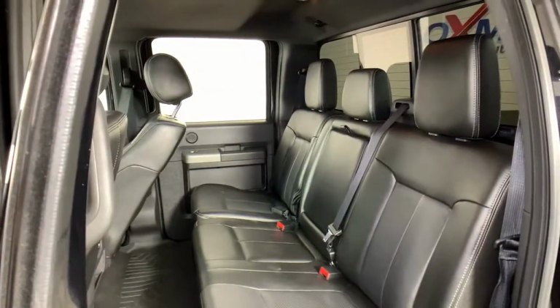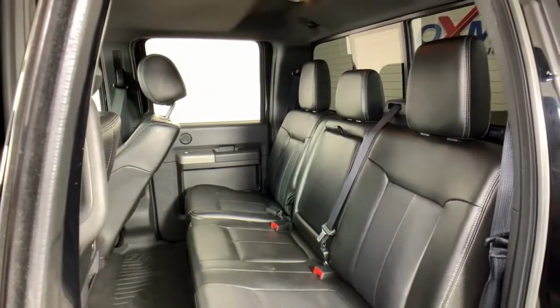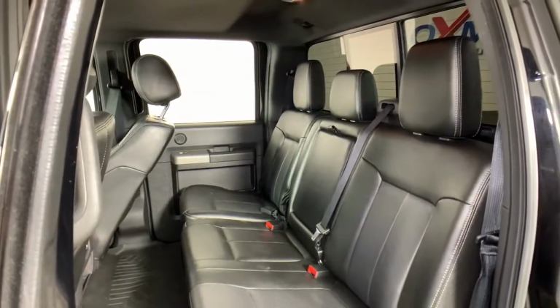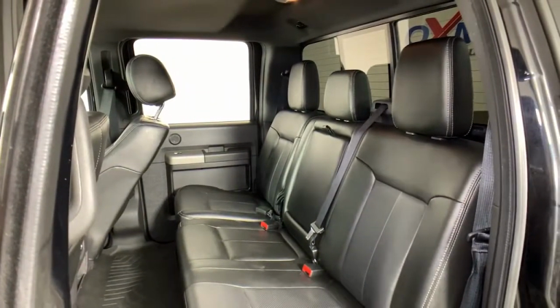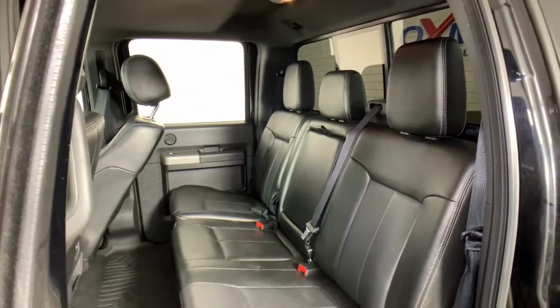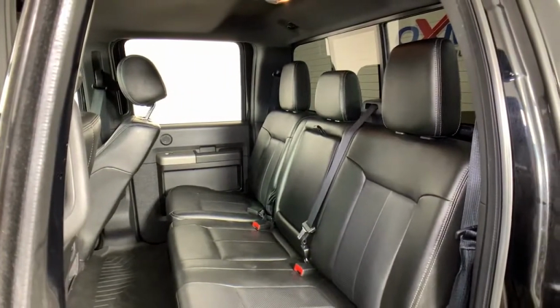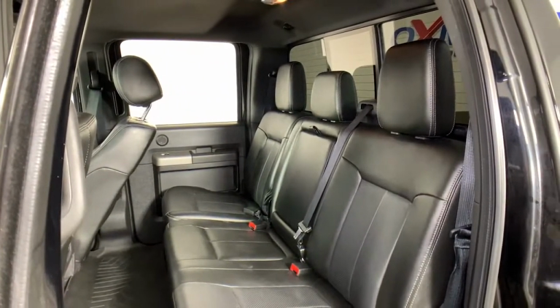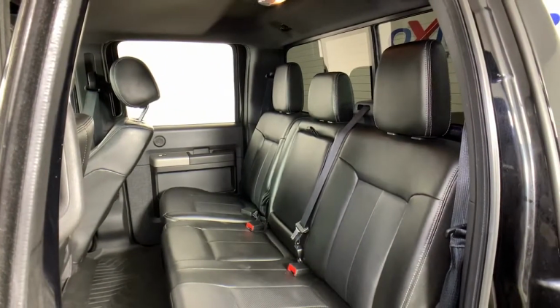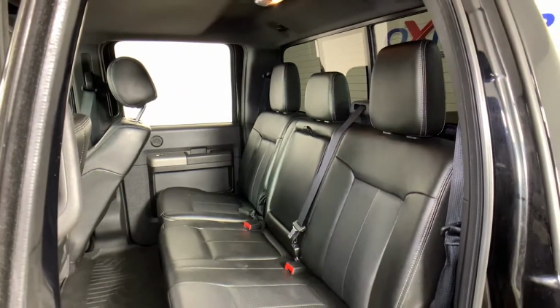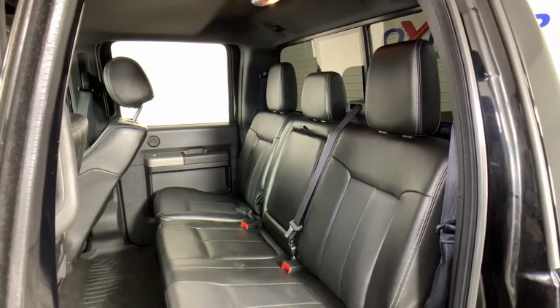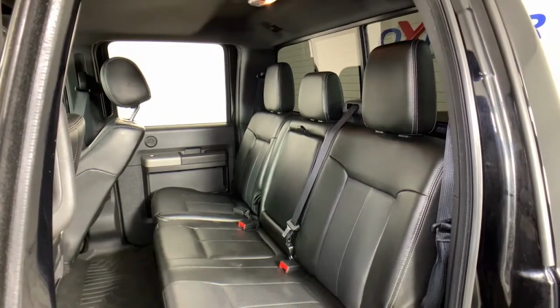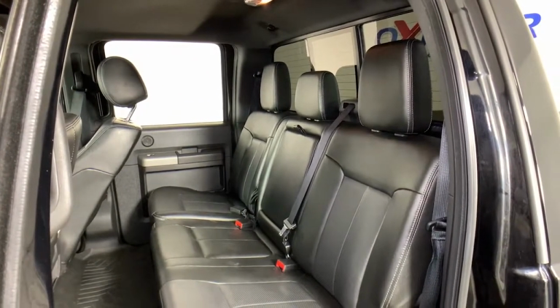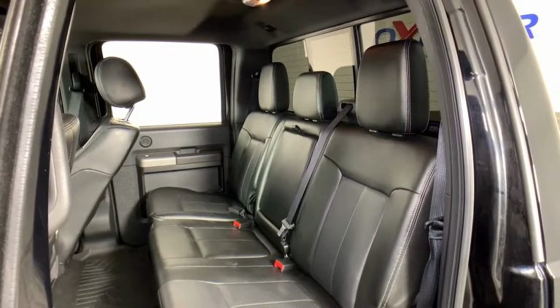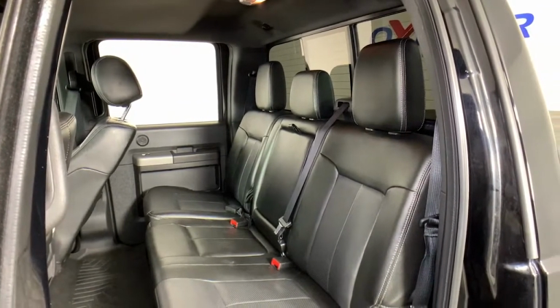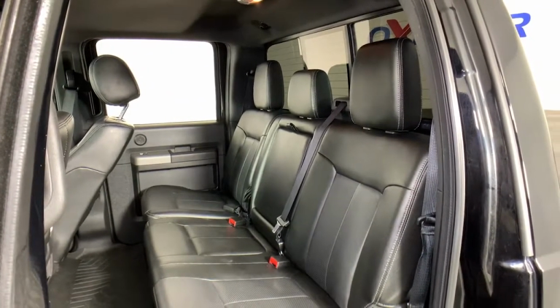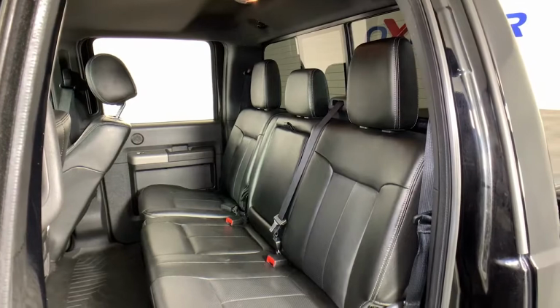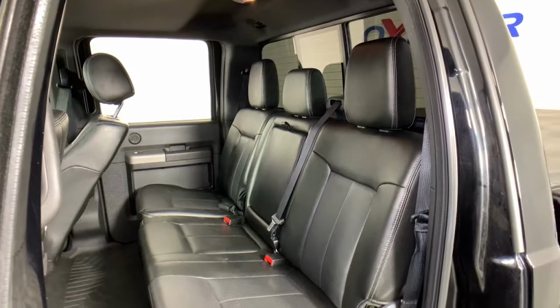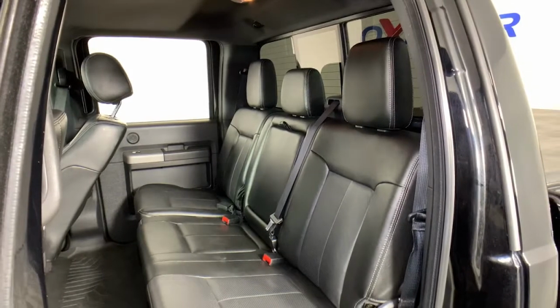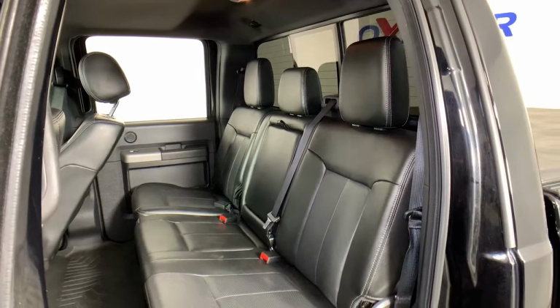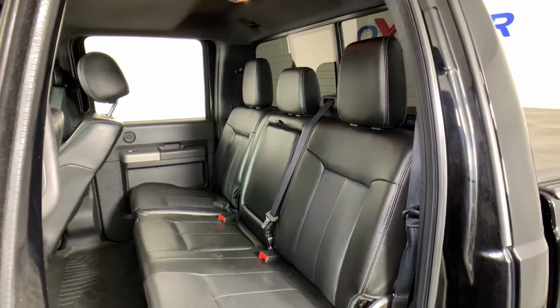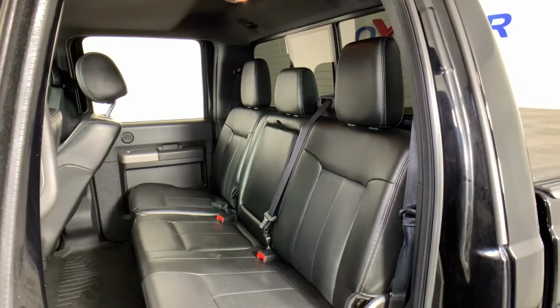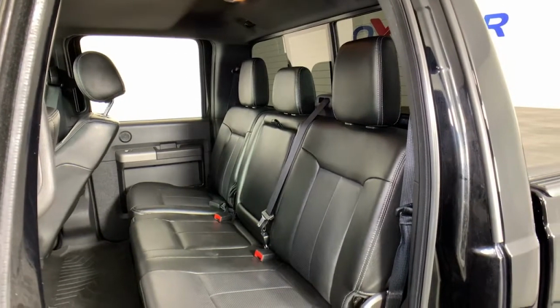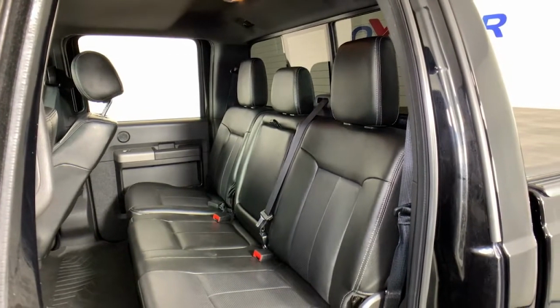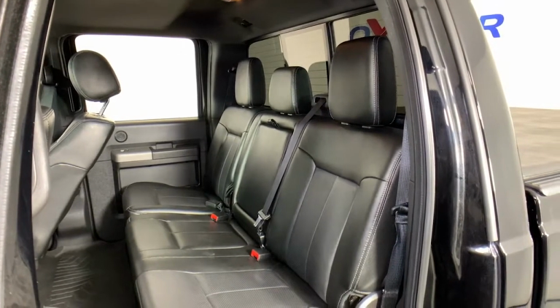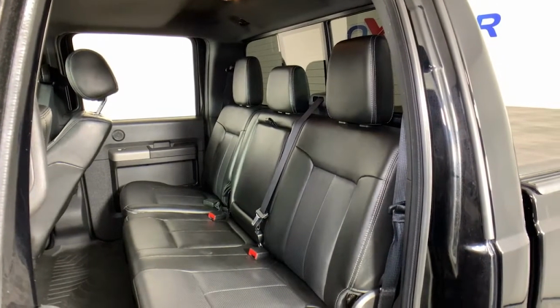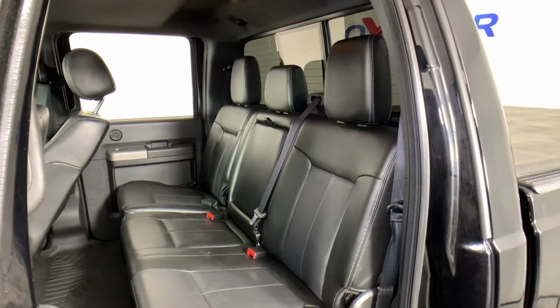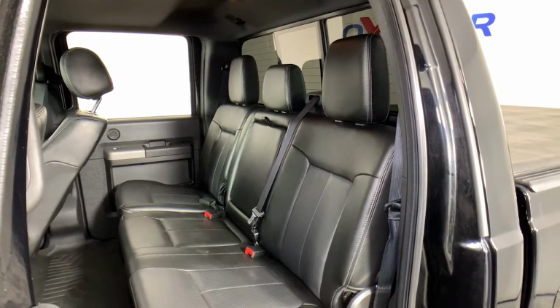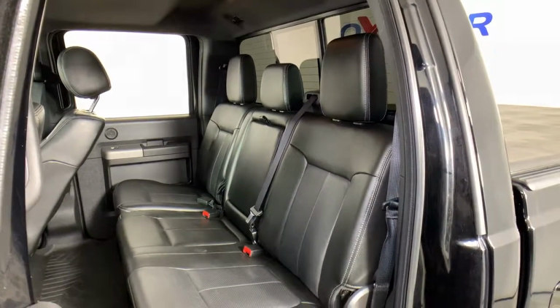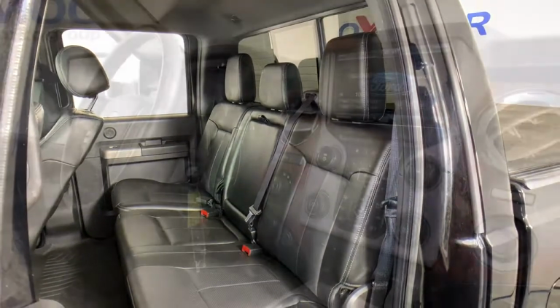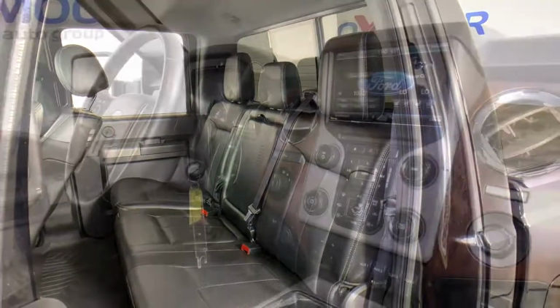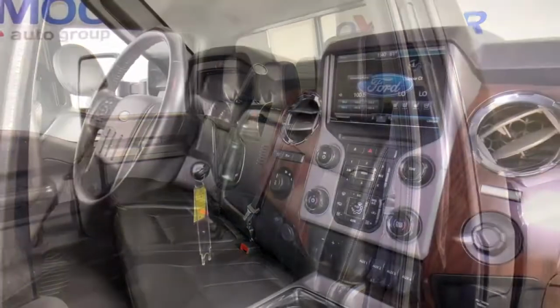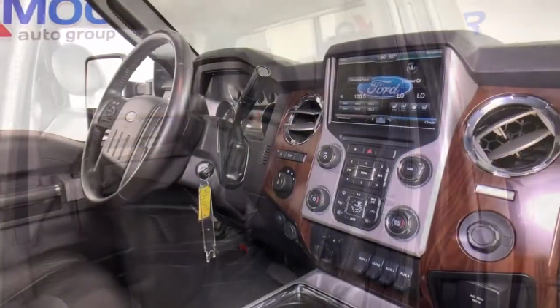This F-250 is waiting just for you. Come in for a test drive. Our team will make it the best part of your day.